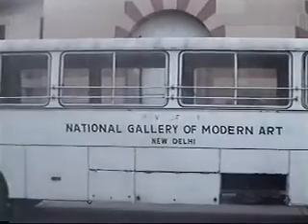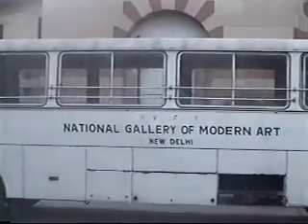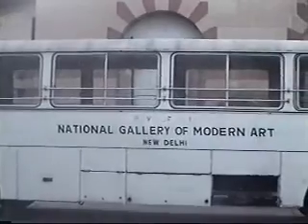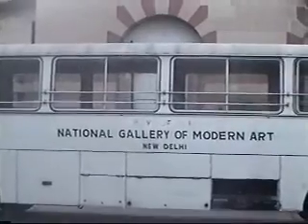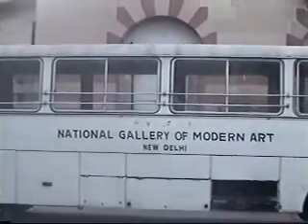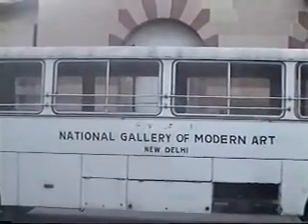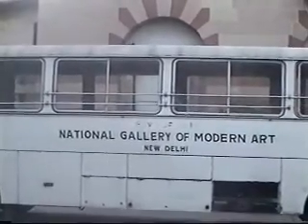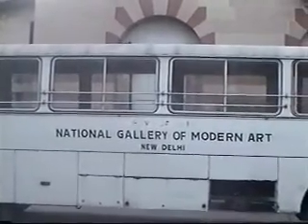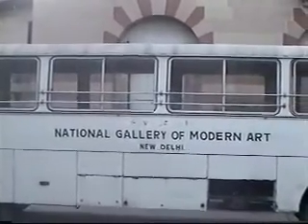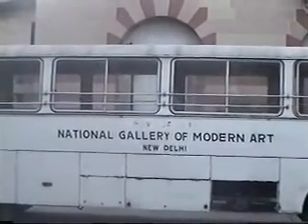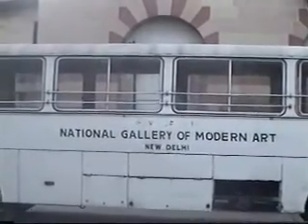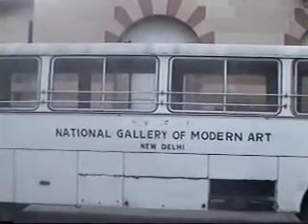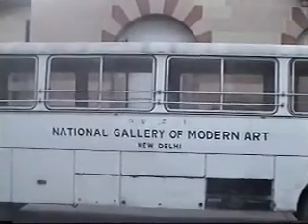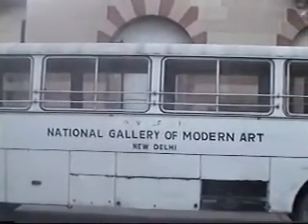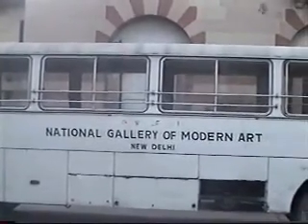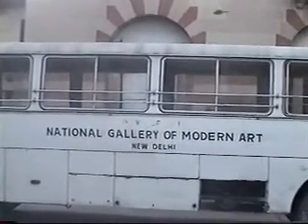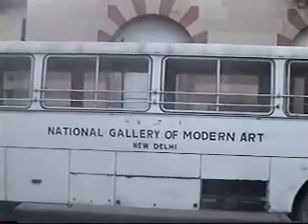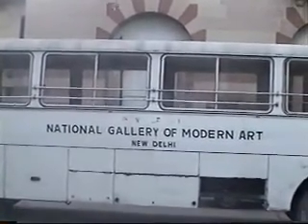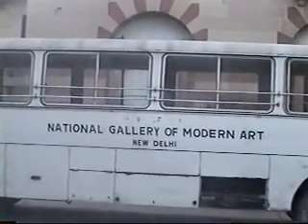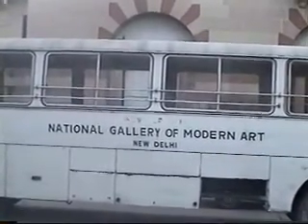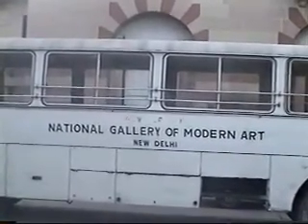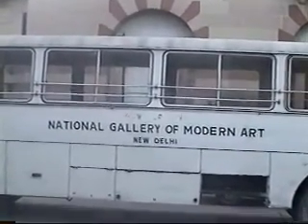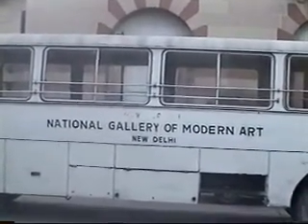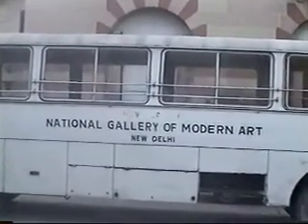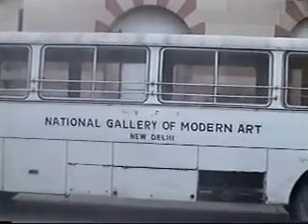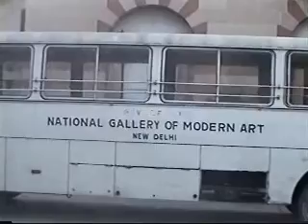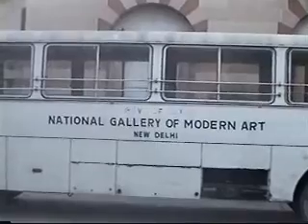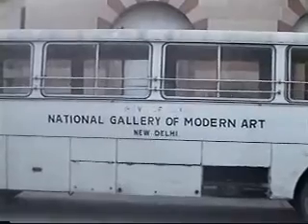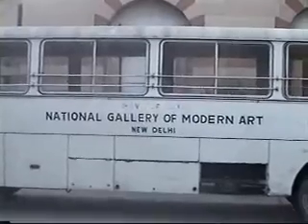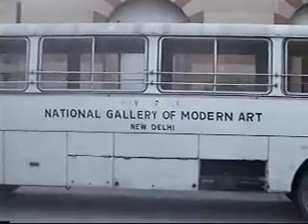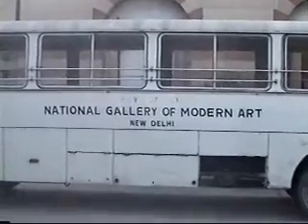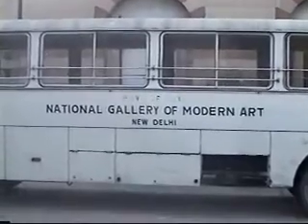With their own bus — I don't know whom they transport, possibly students. Thank you.